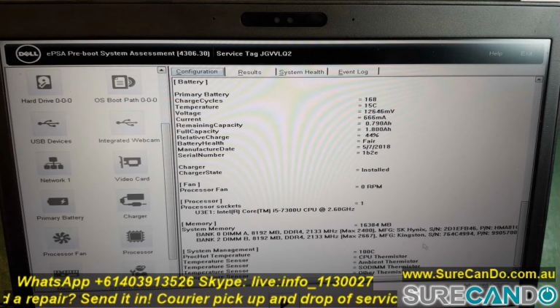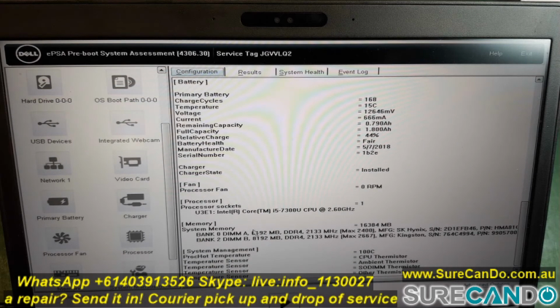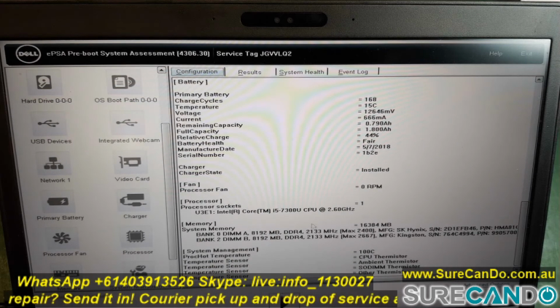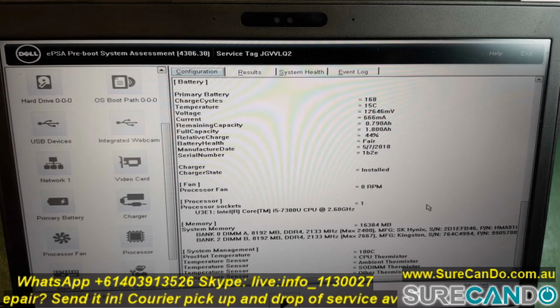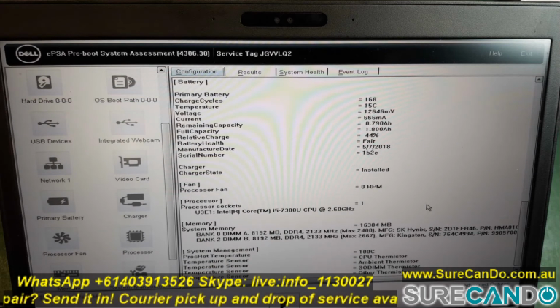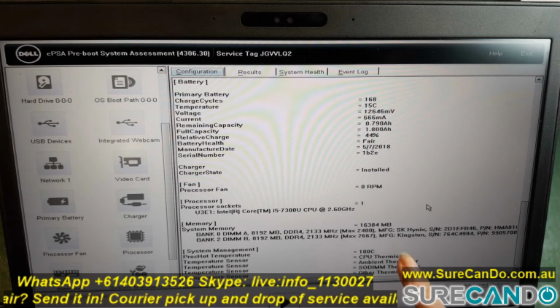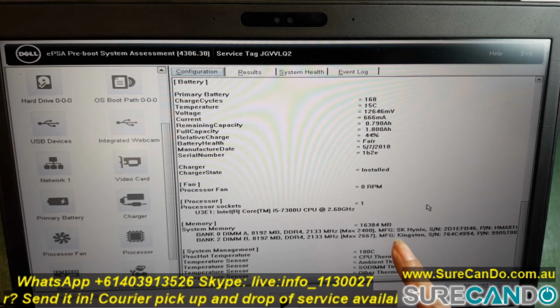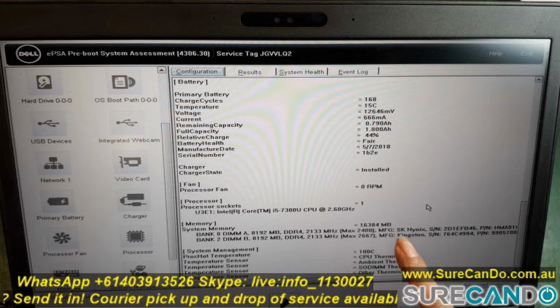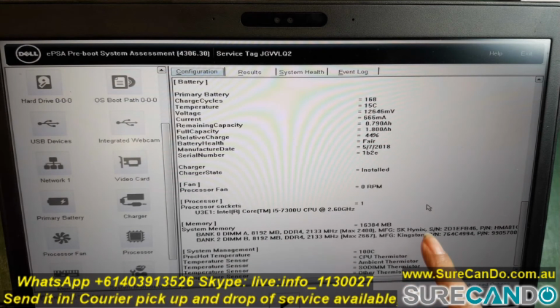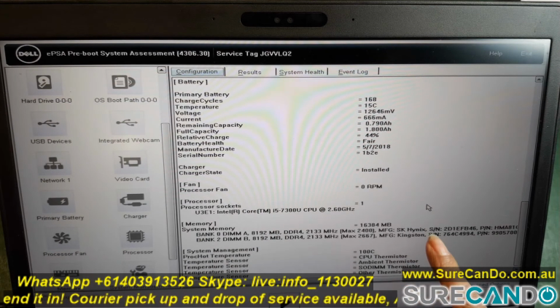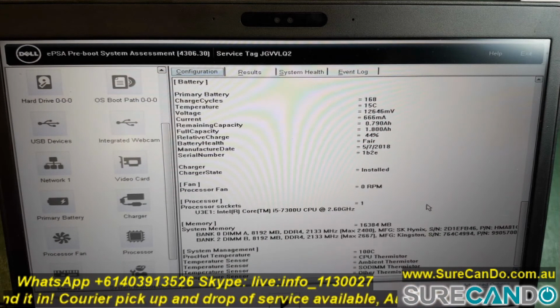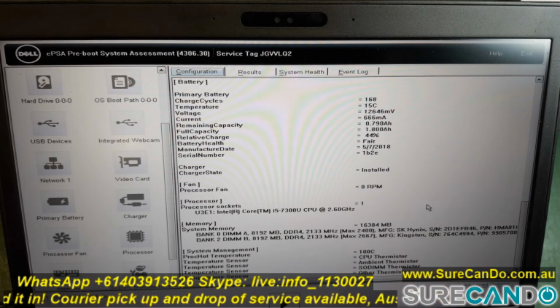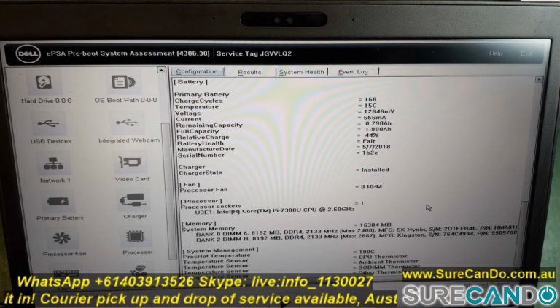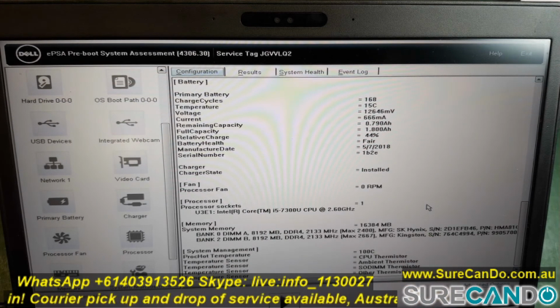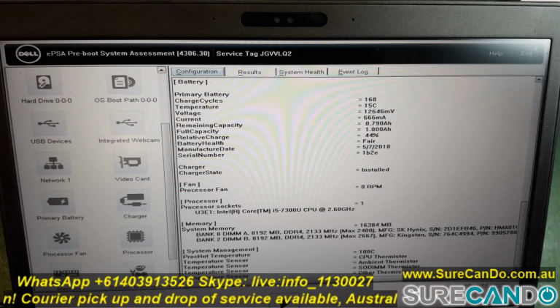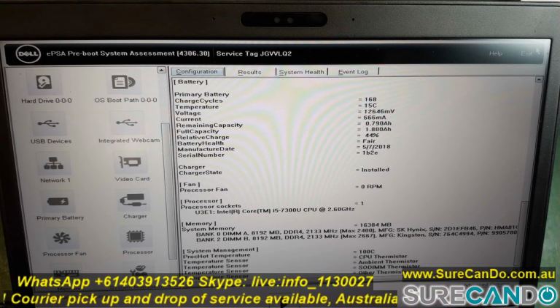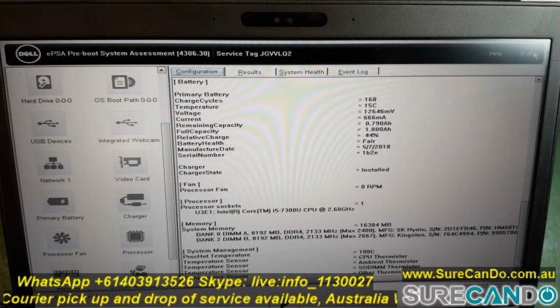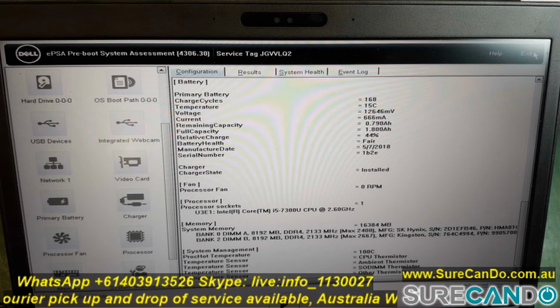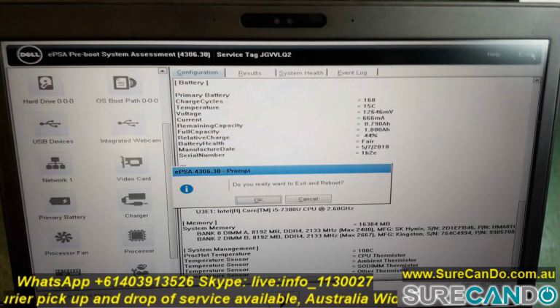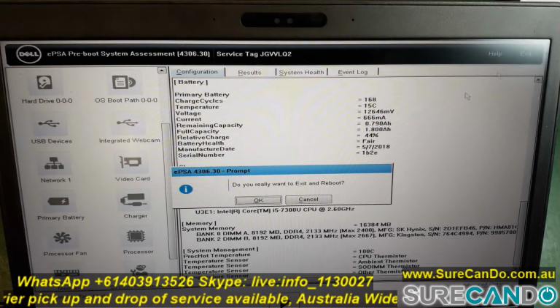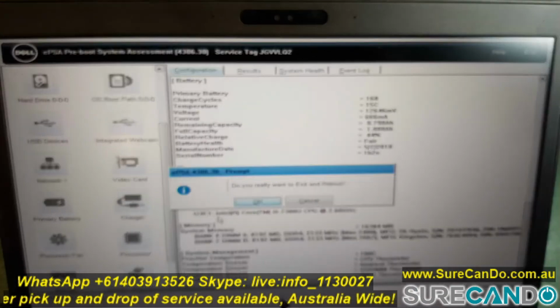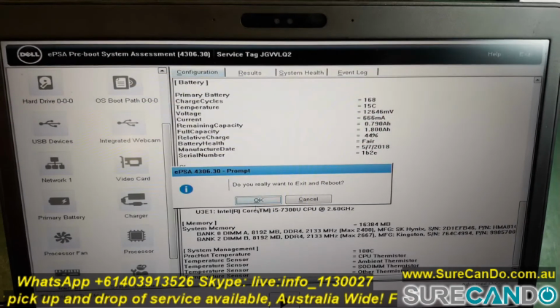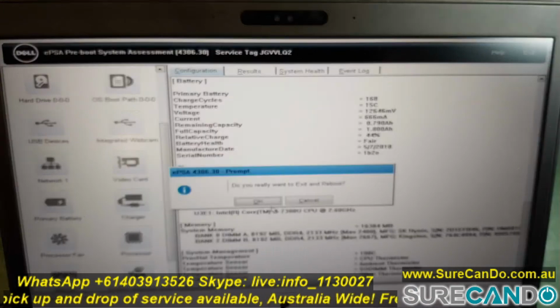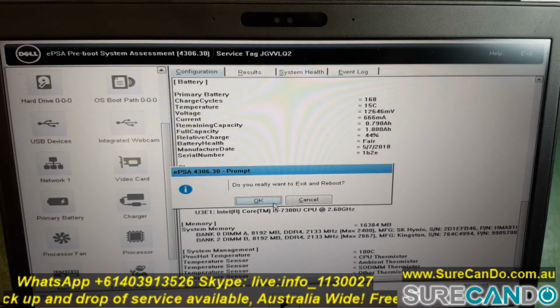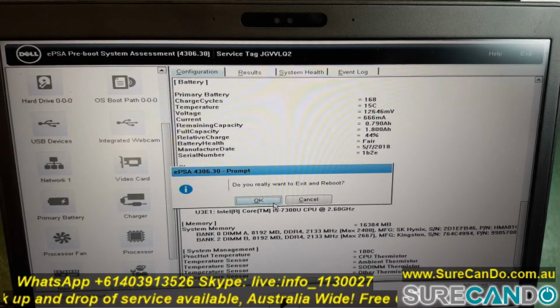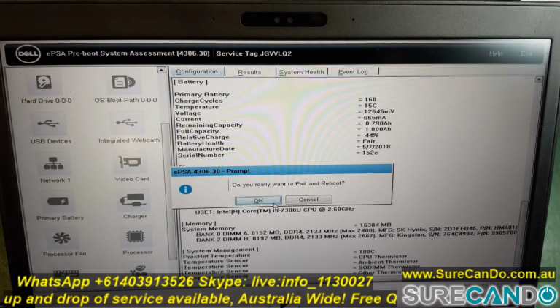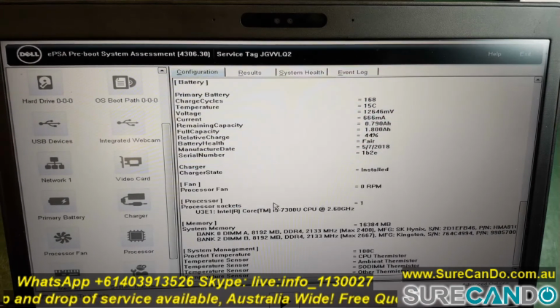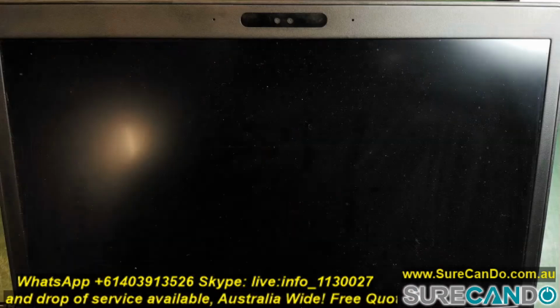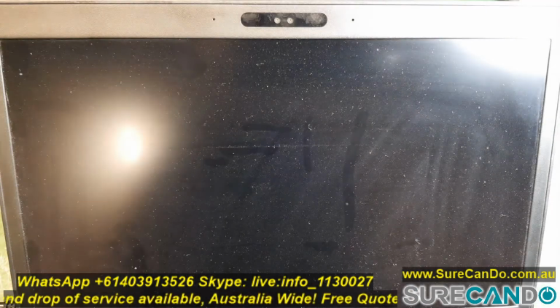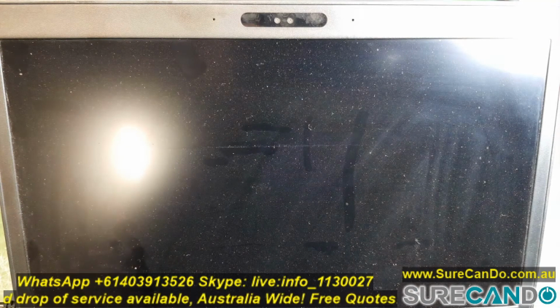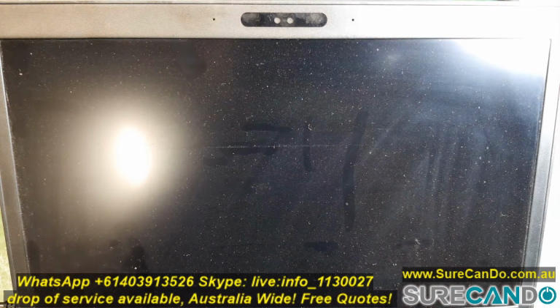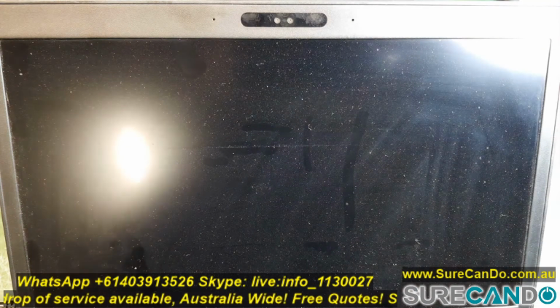We can see the RAM information here — the speed of the RAM, the serial number, and the brand. We're good to go. I'll just boot it into Windows.